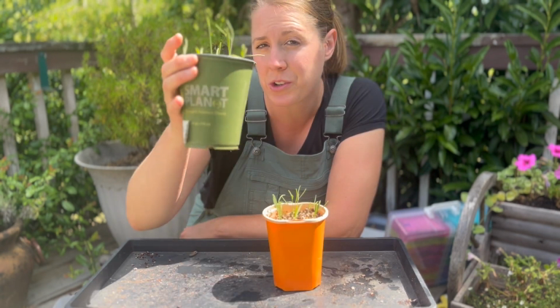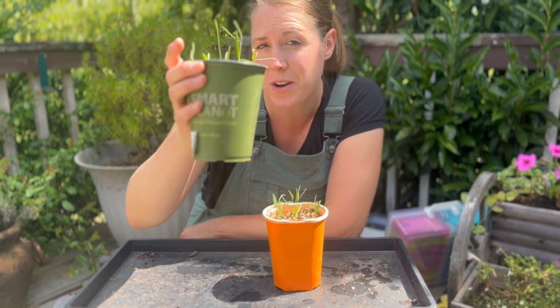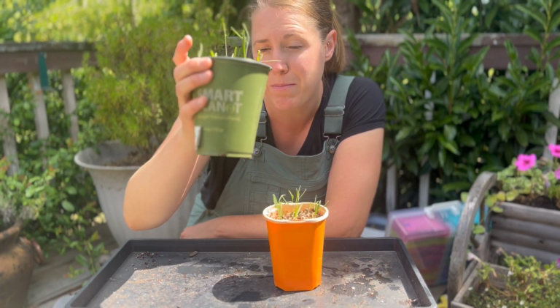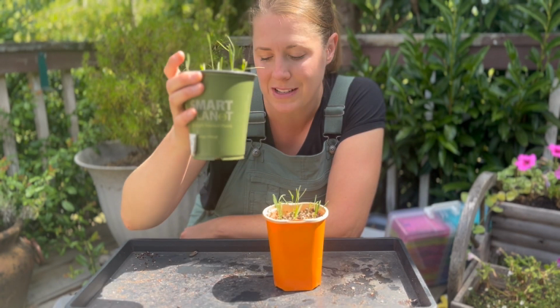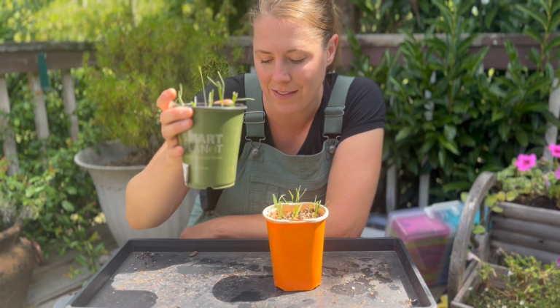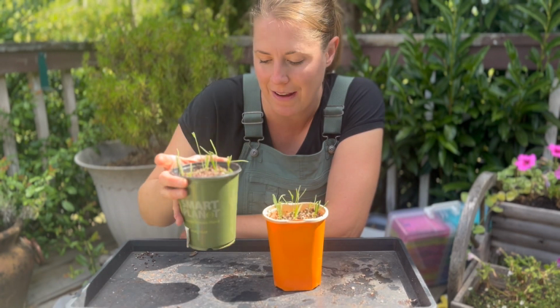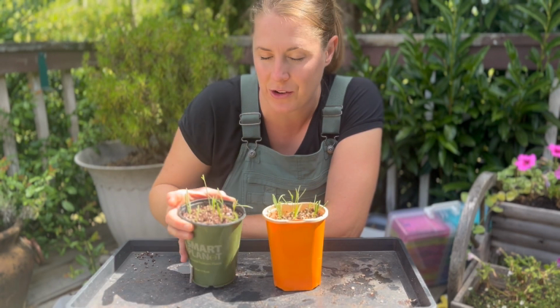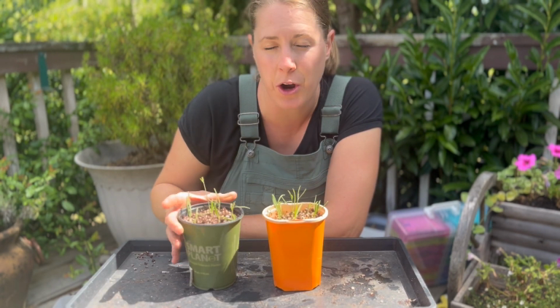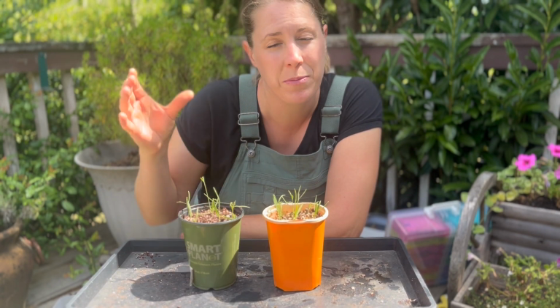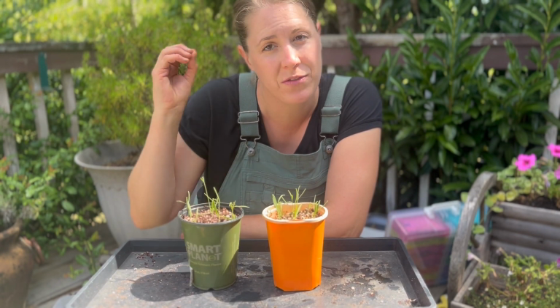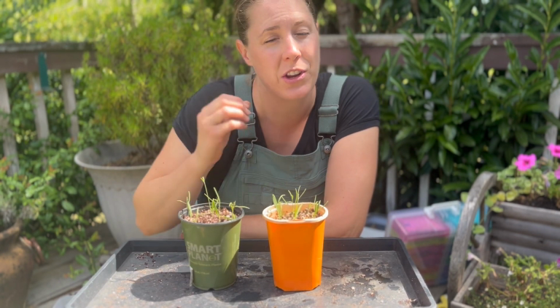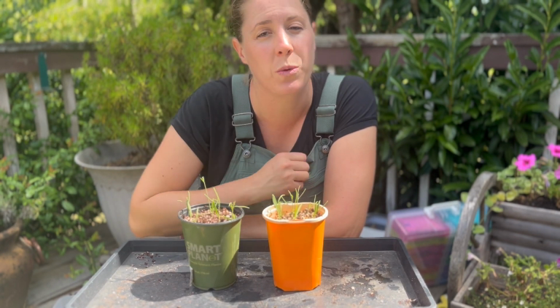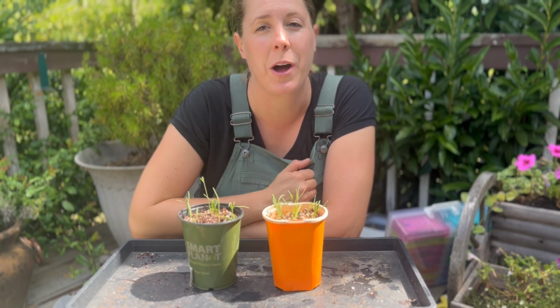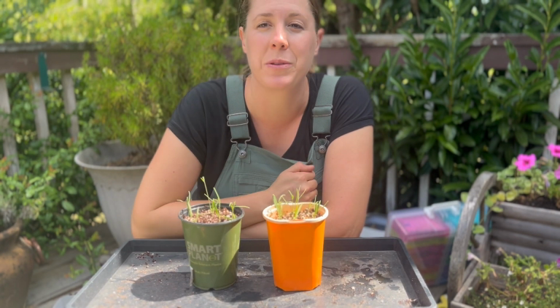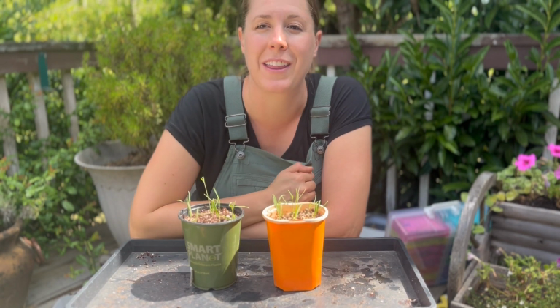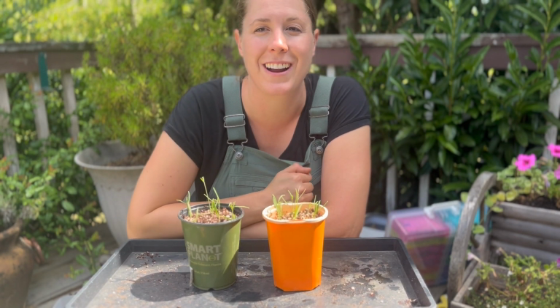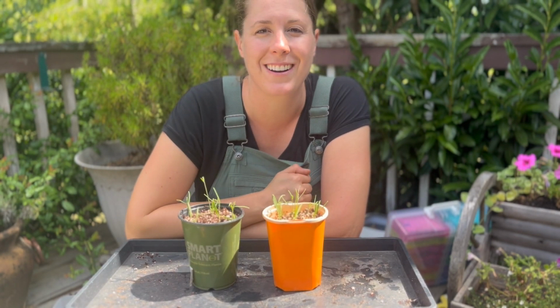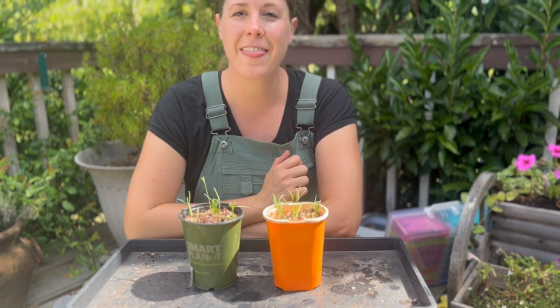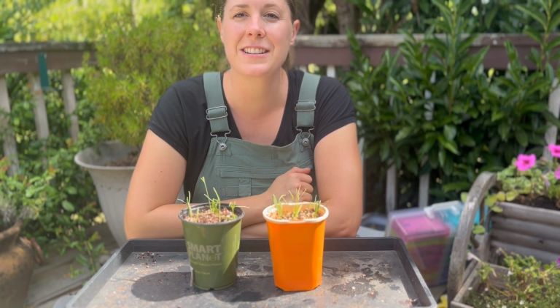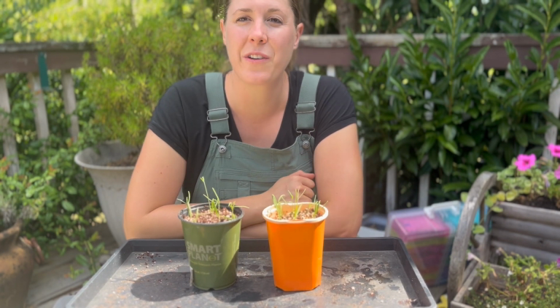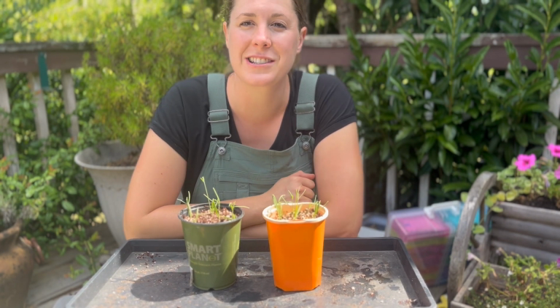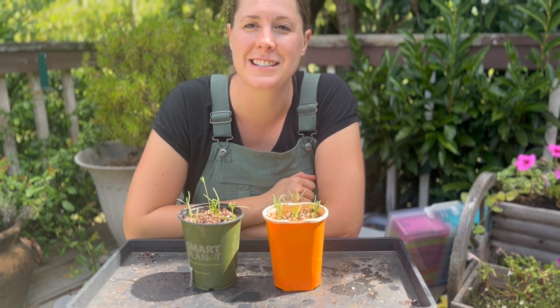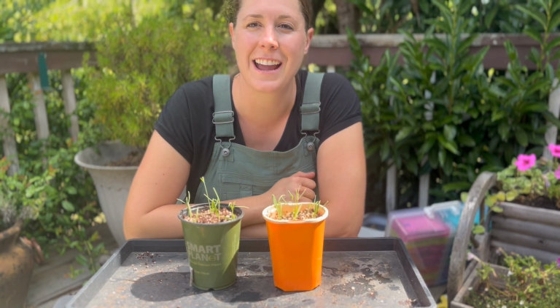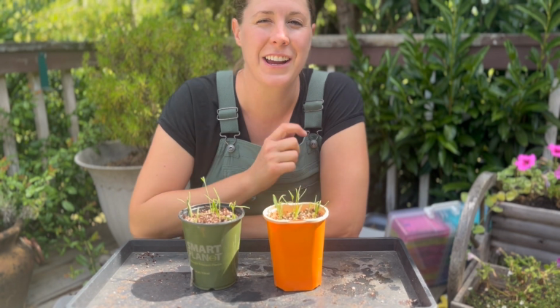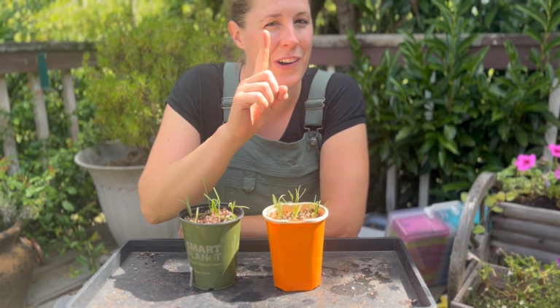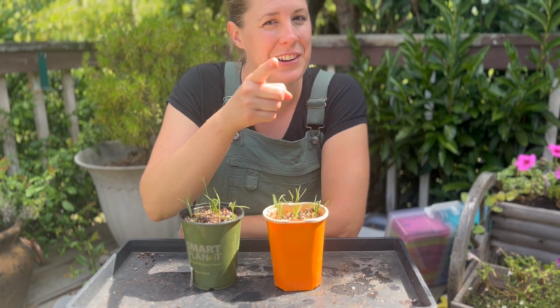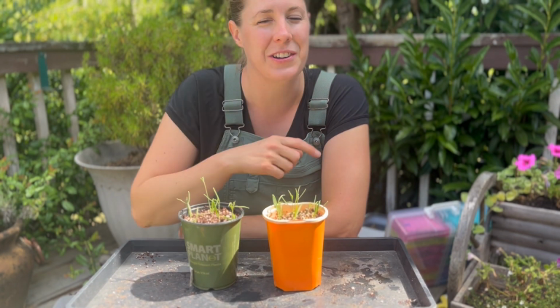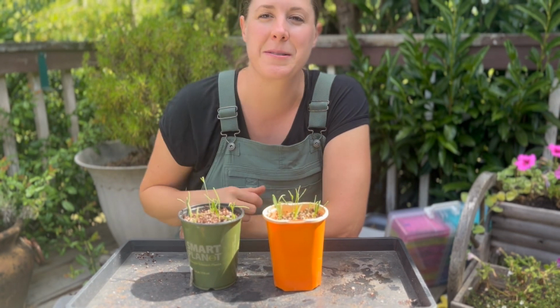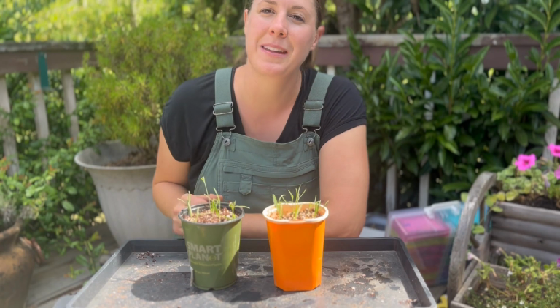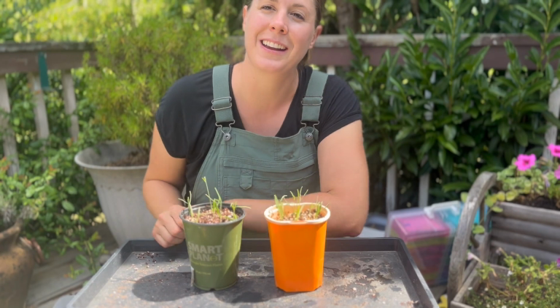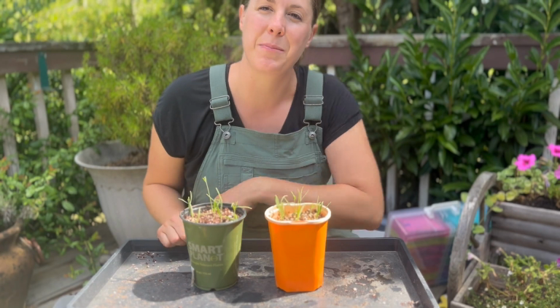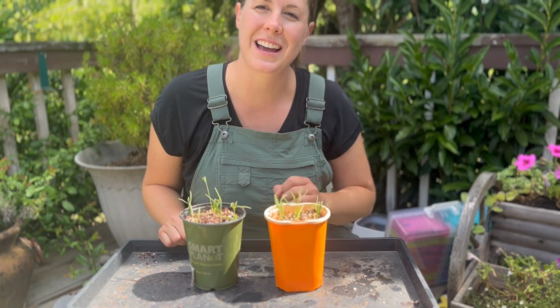If you've ever wanted to grow an abundance of lavender, I hope this video helps you get there. Thanks for watching — go out and grab something. God bless.